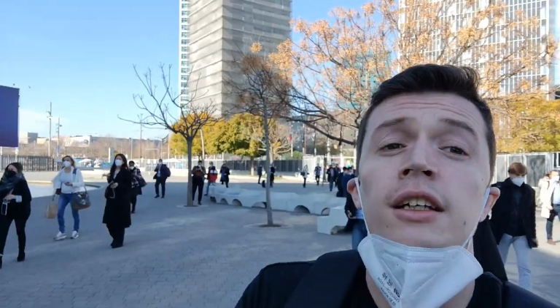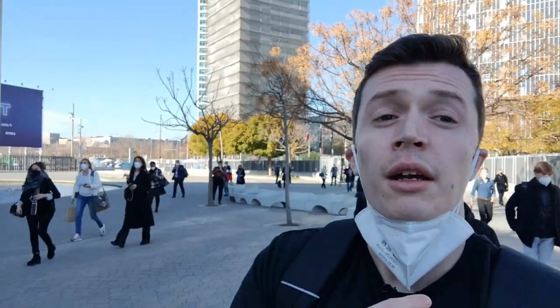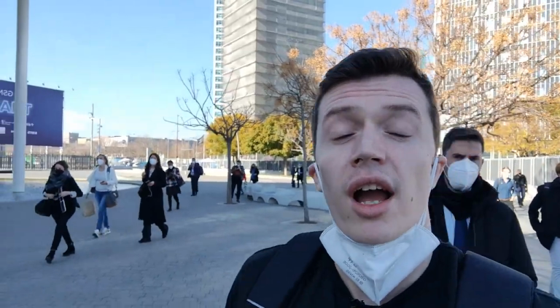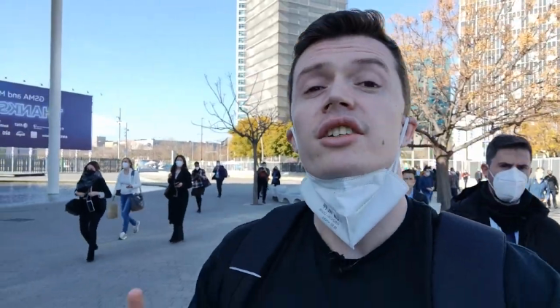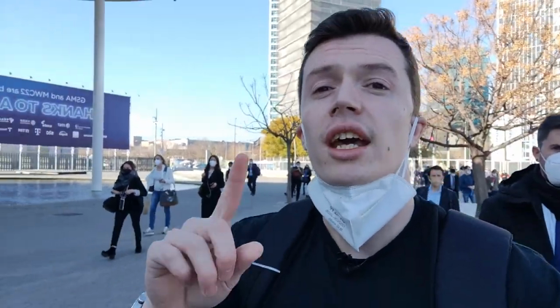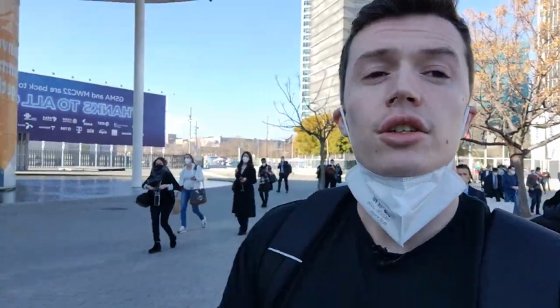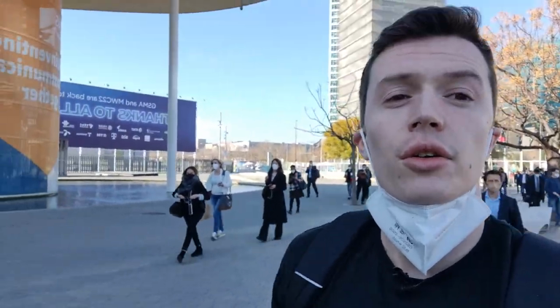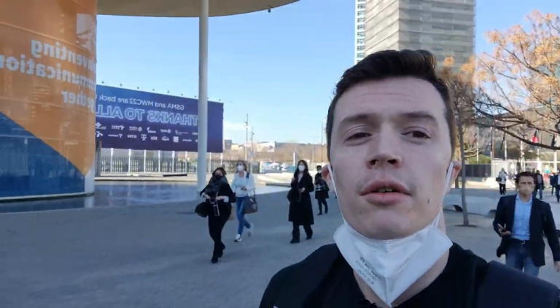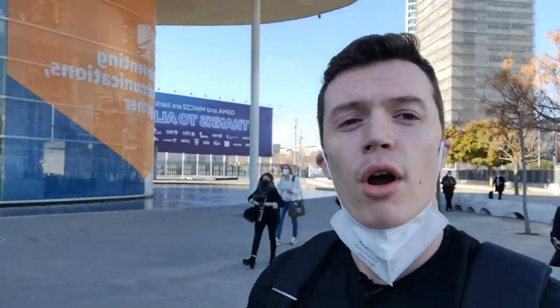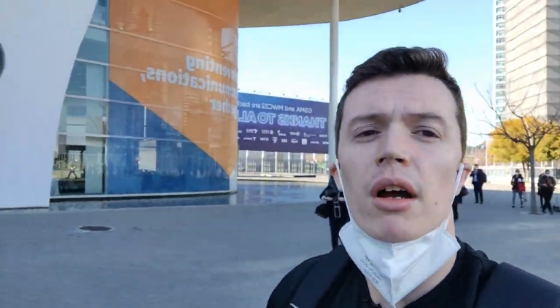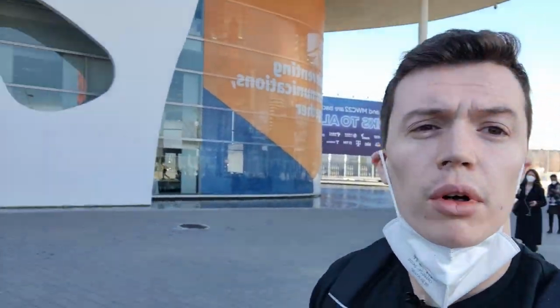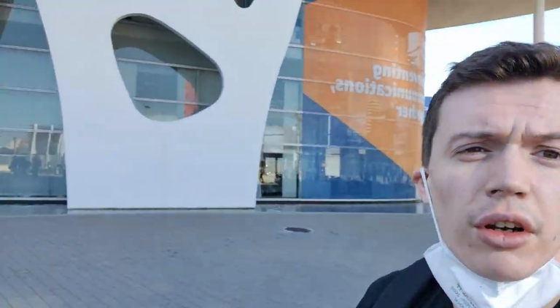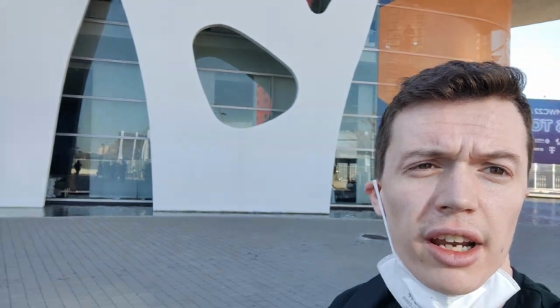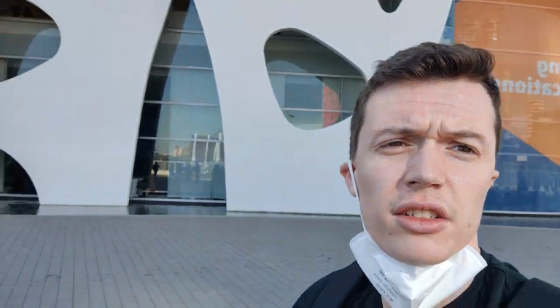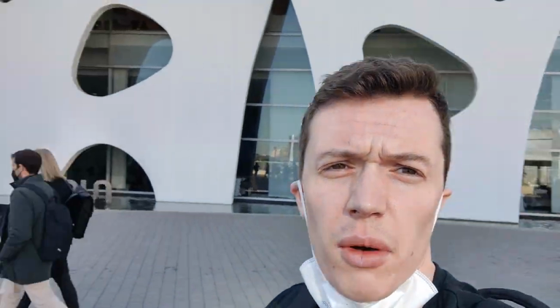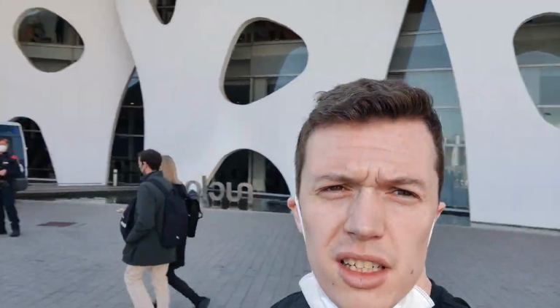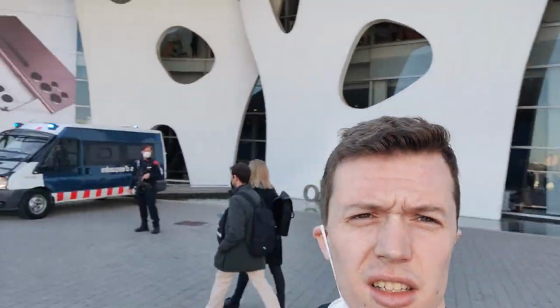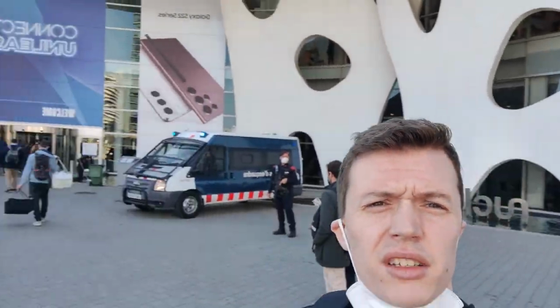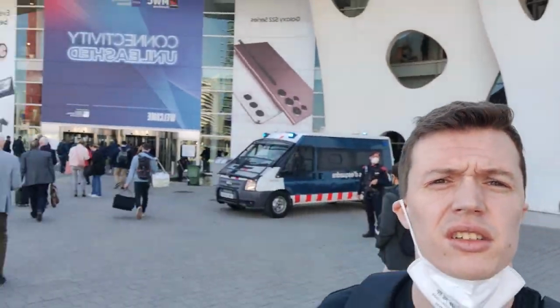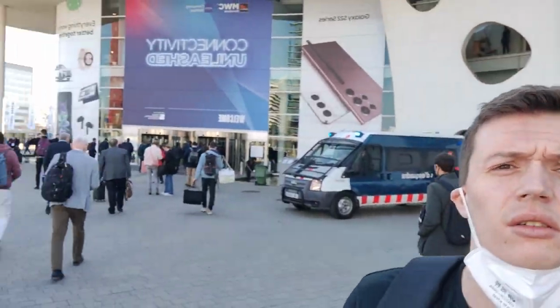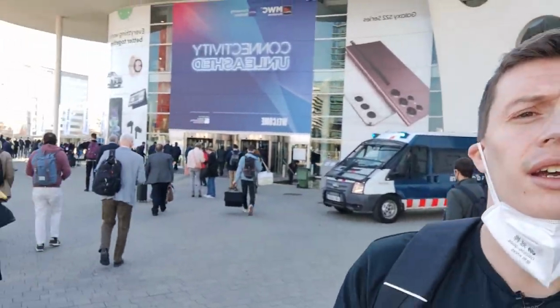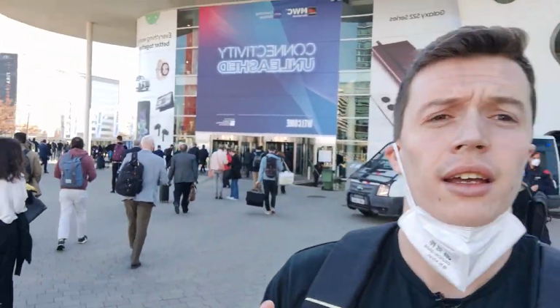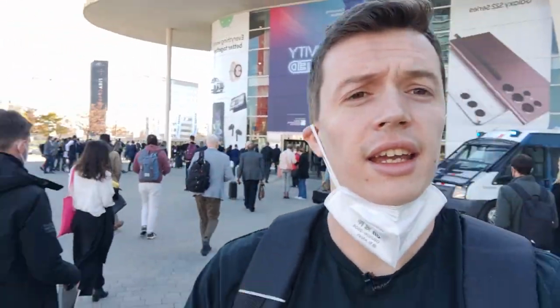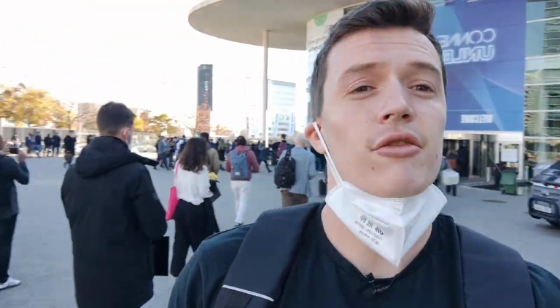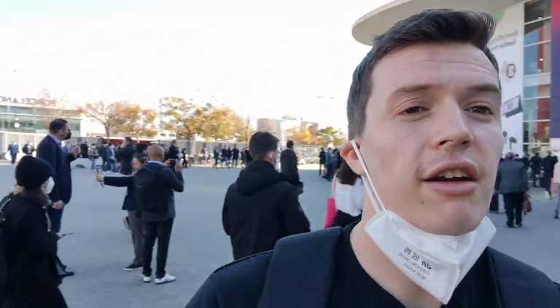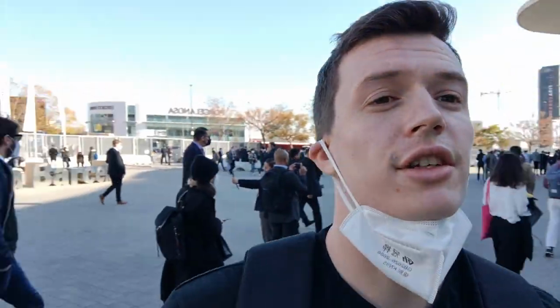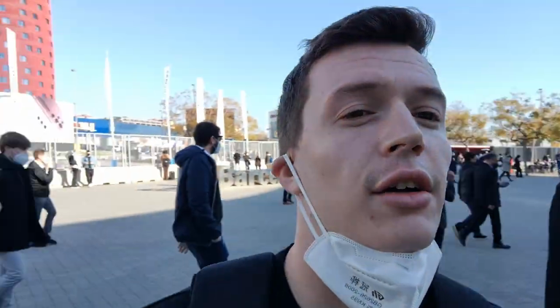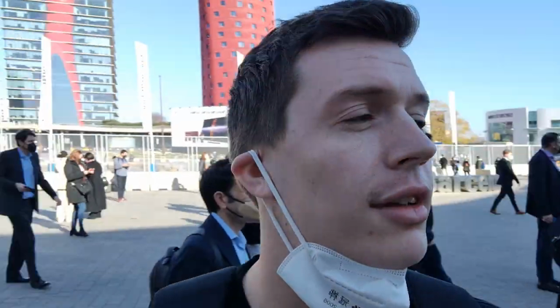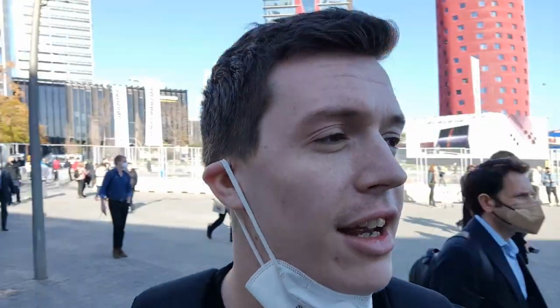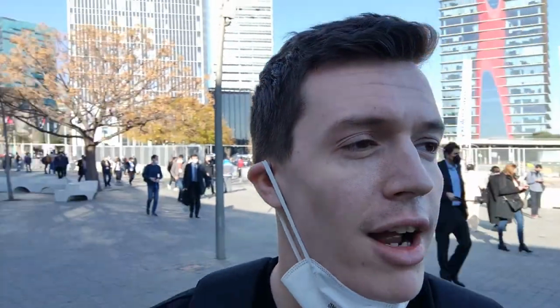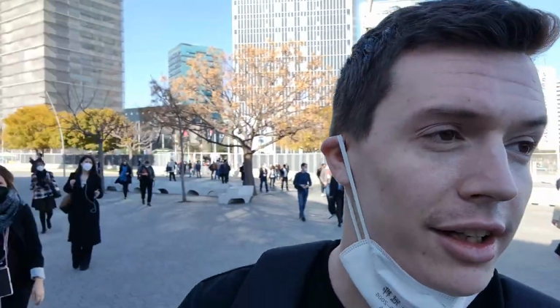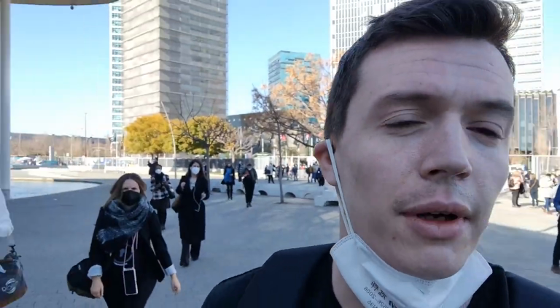Here we are guys, day two Mobile World Congress 2022. Raring to go, let's get right on into it.